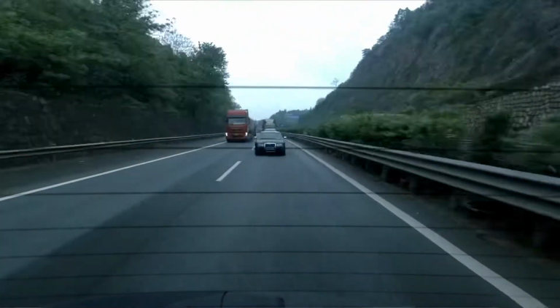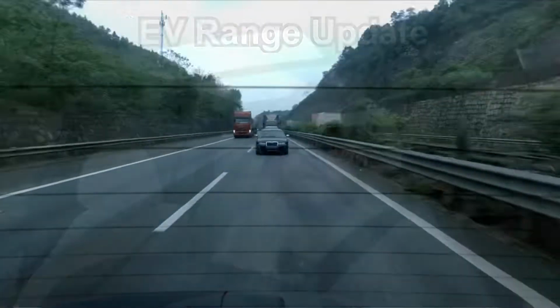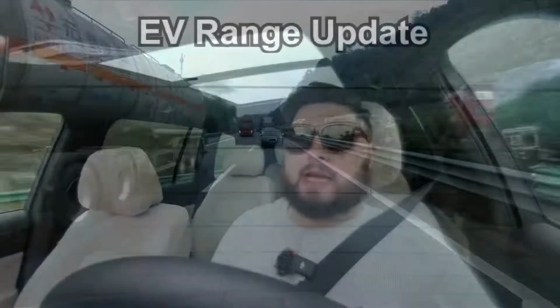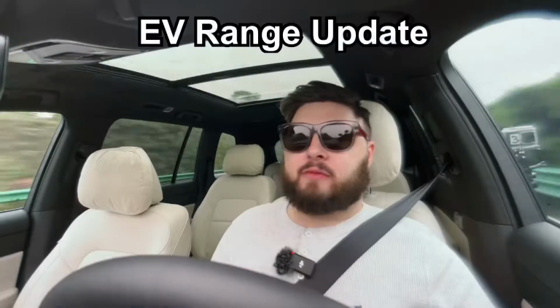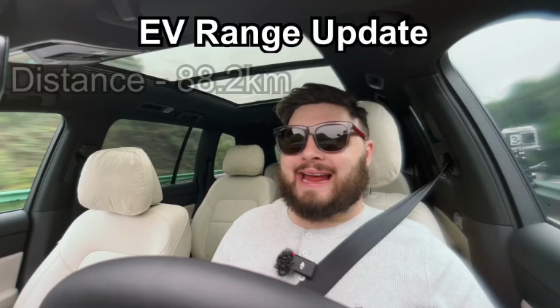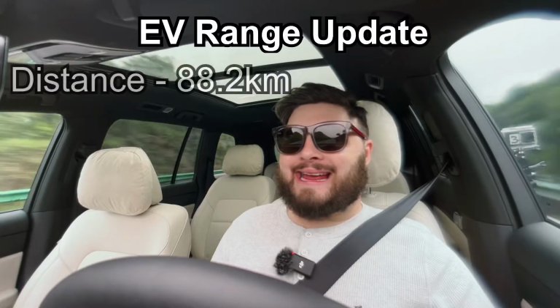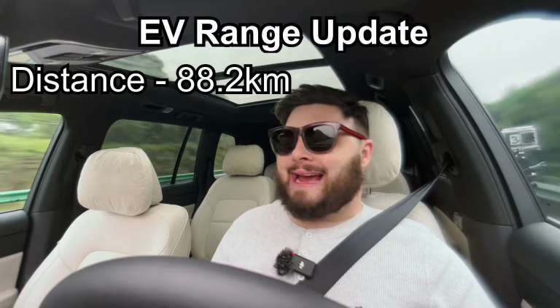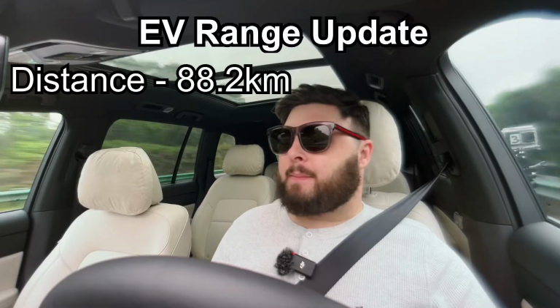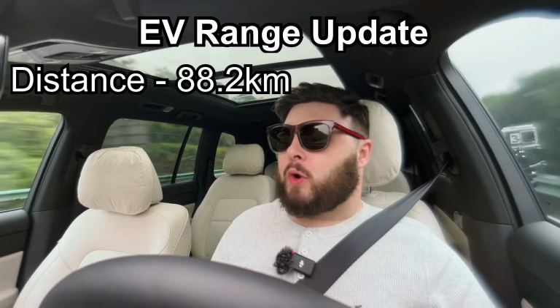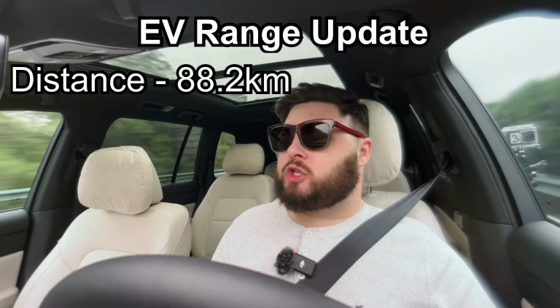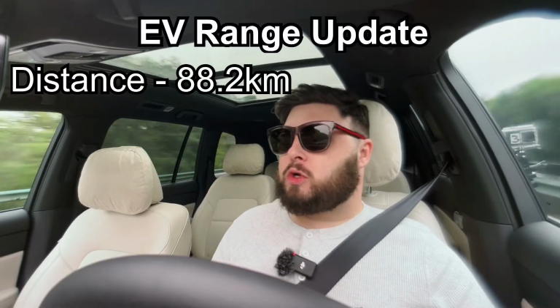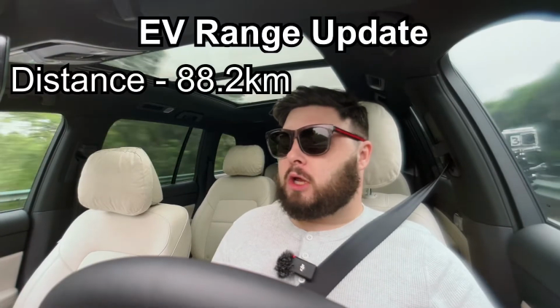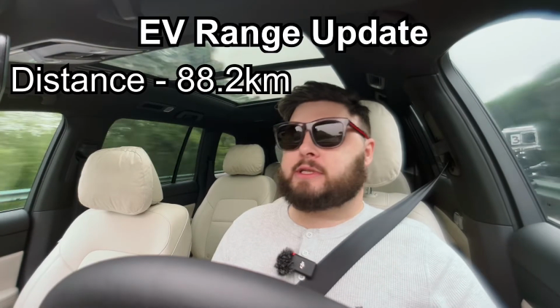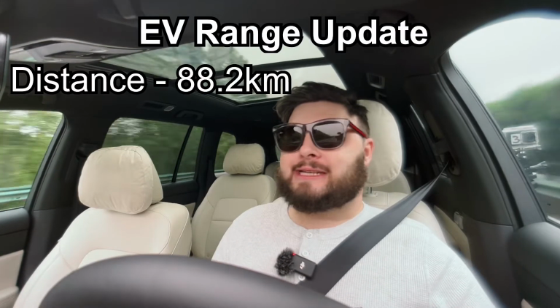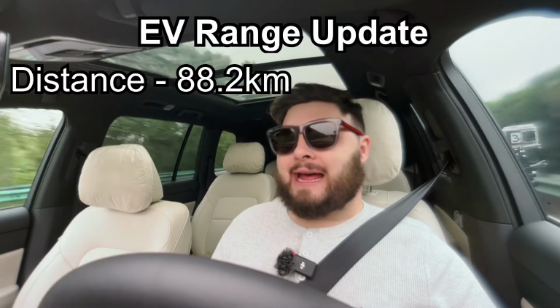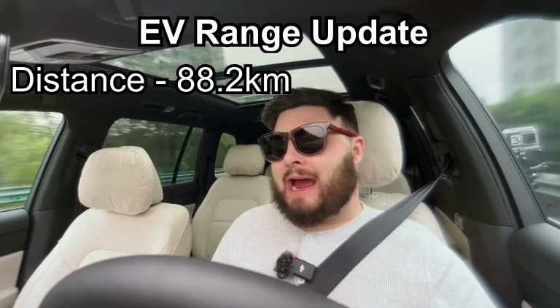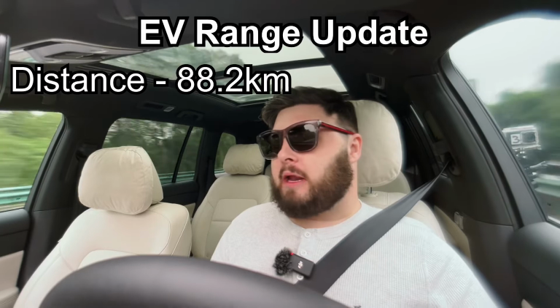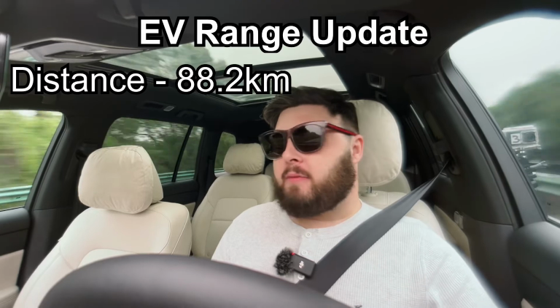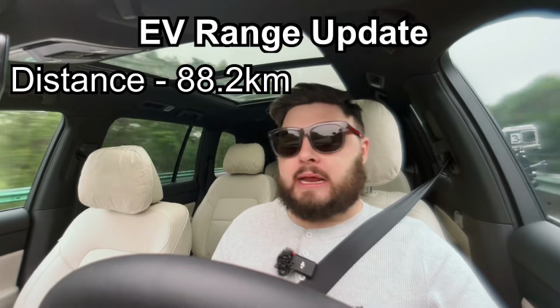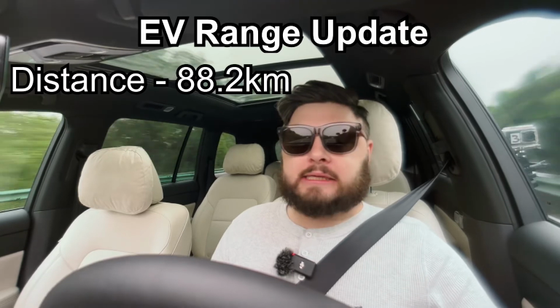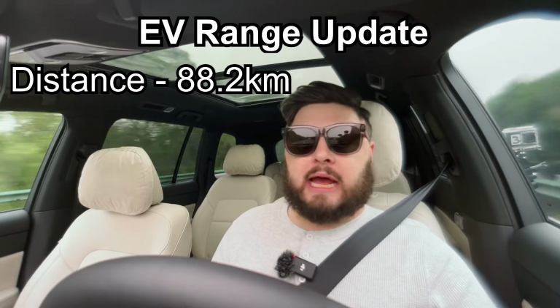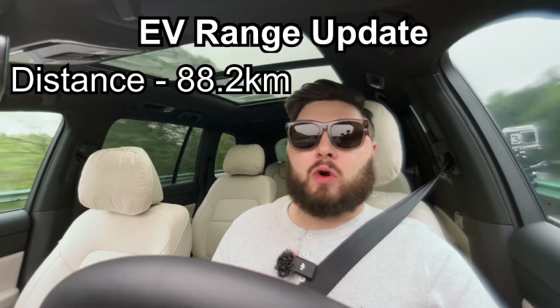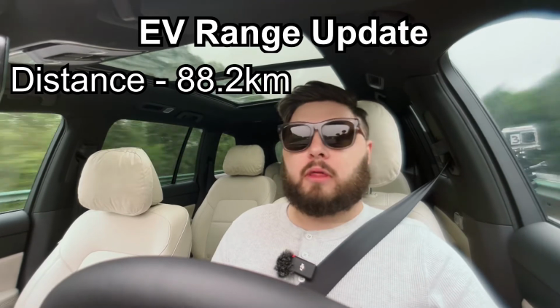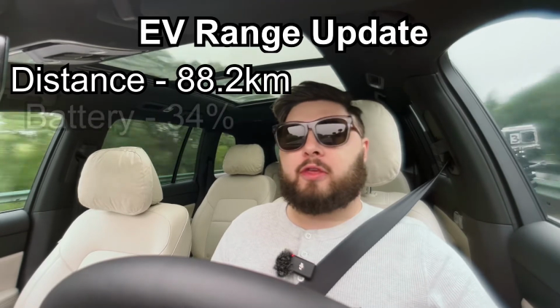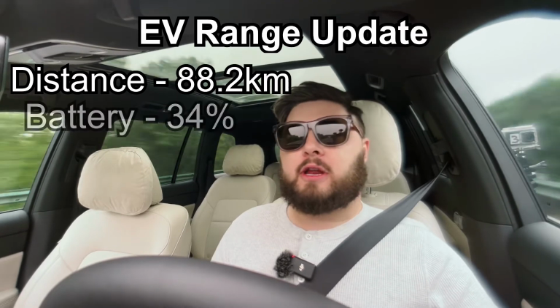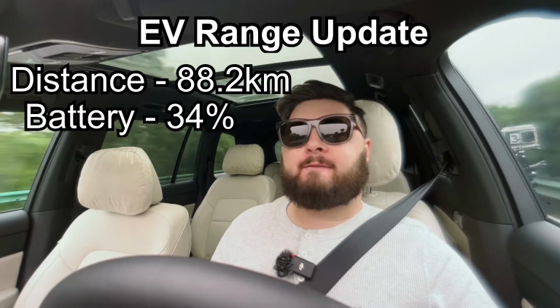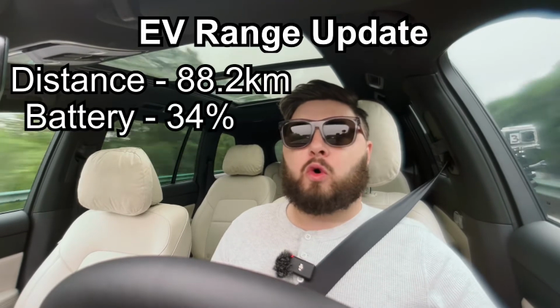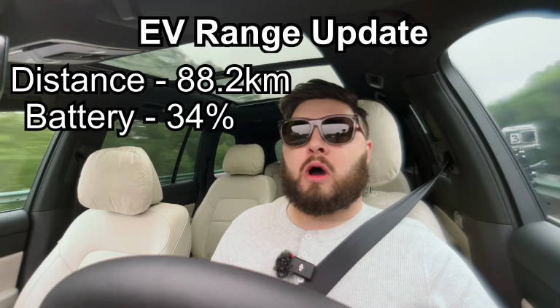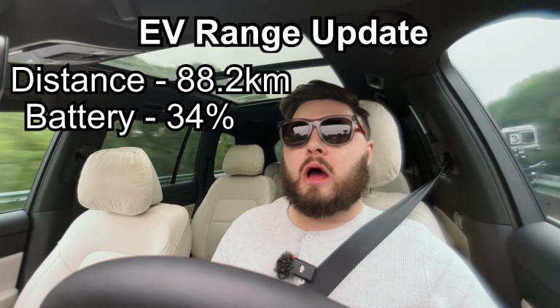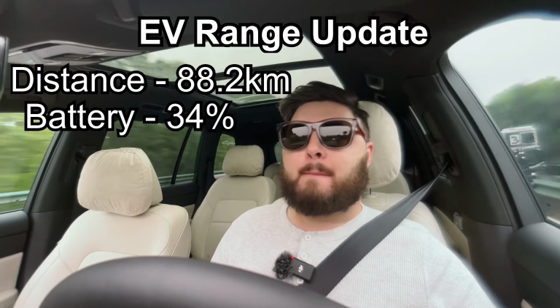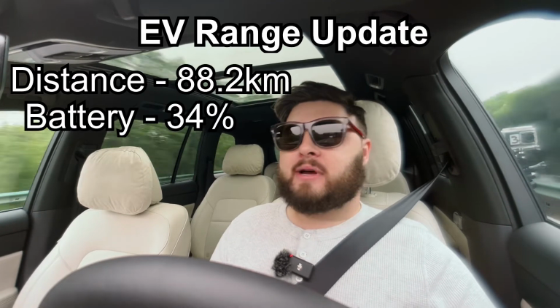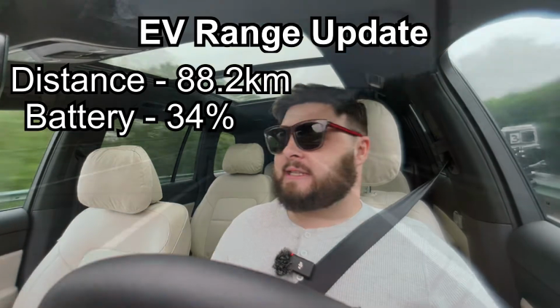Update: we've done 88.2 kilometers in an hour and 11 minutes, and we're on 34 percent.